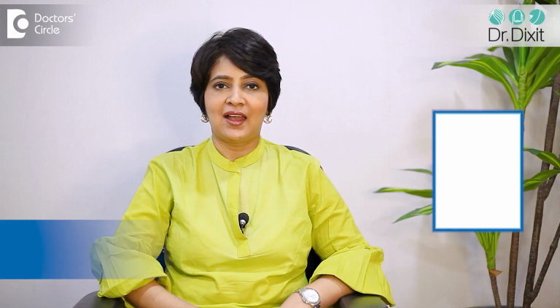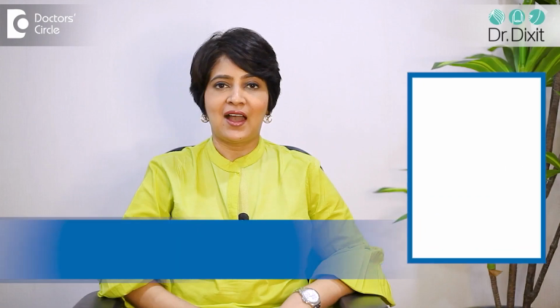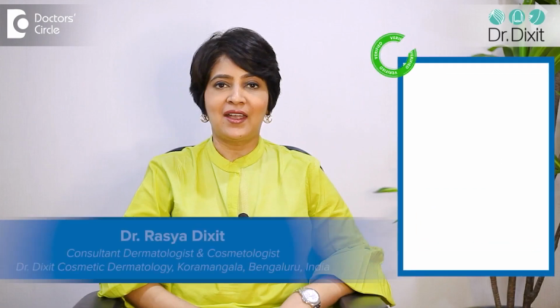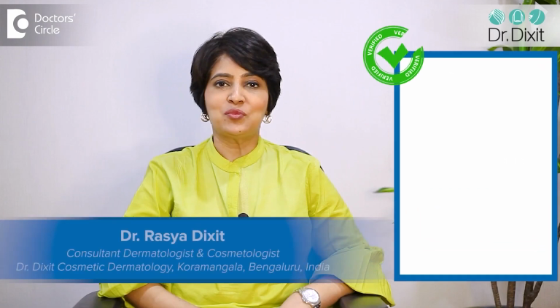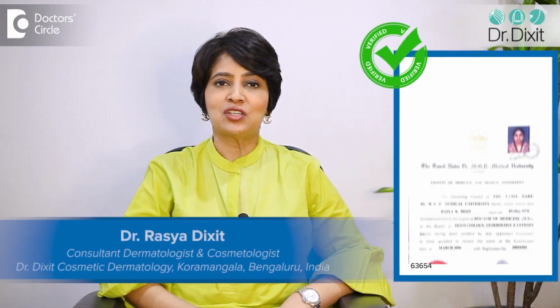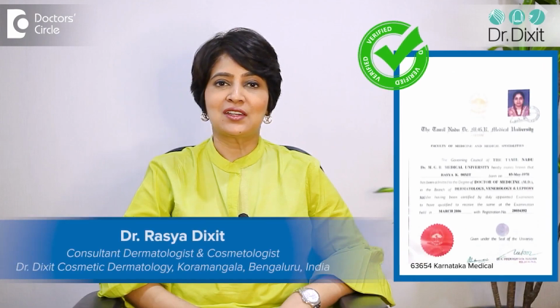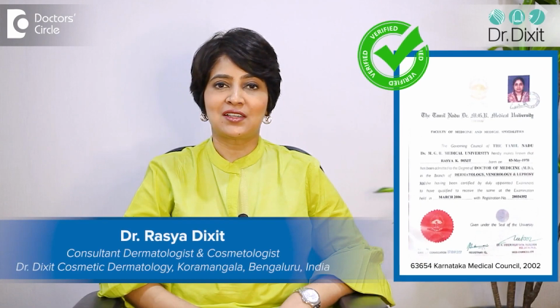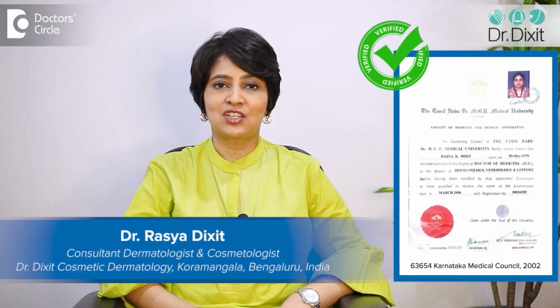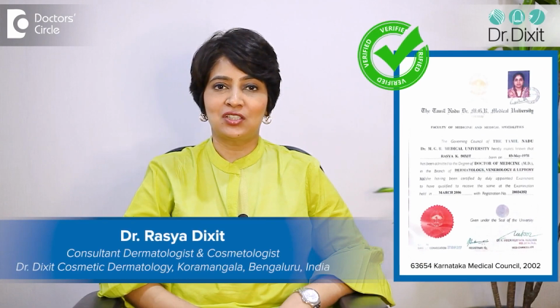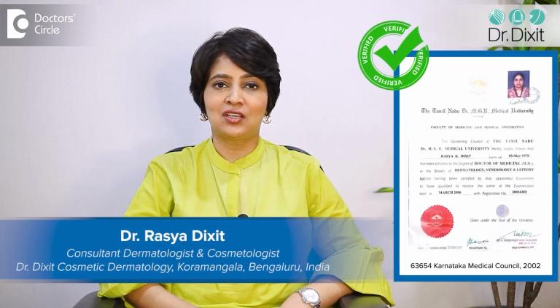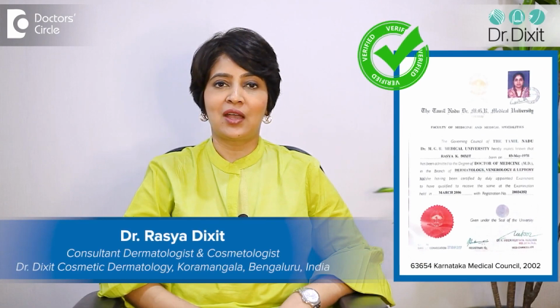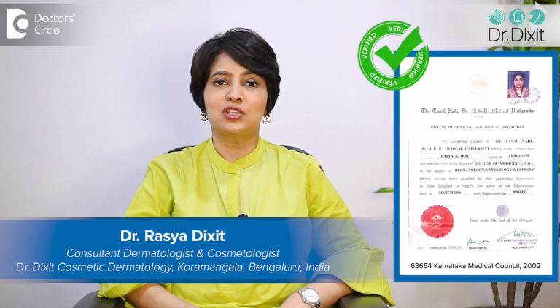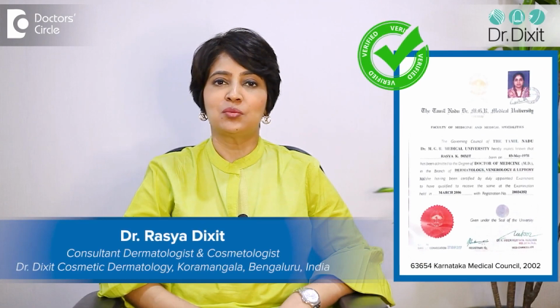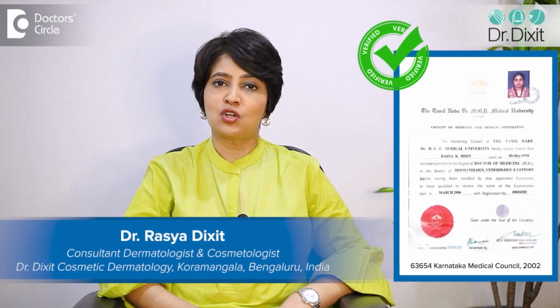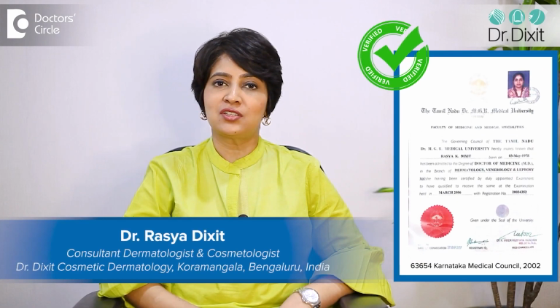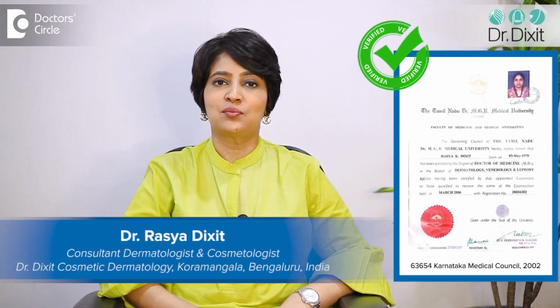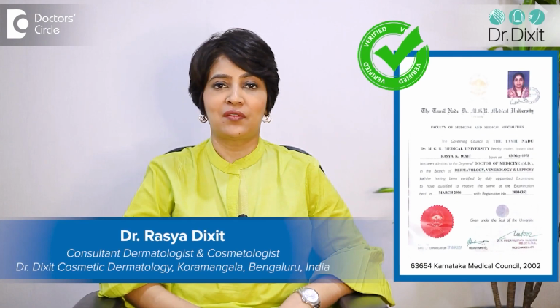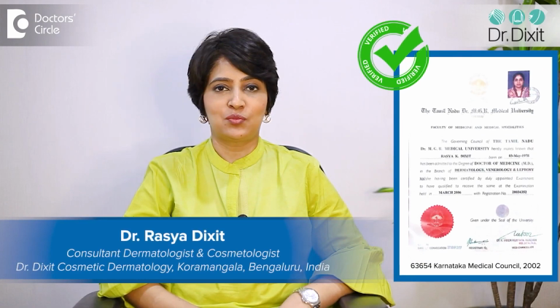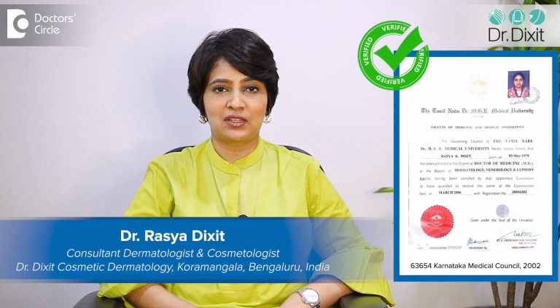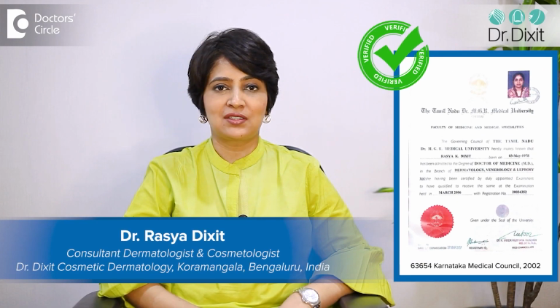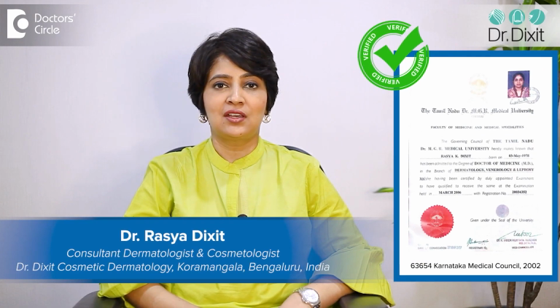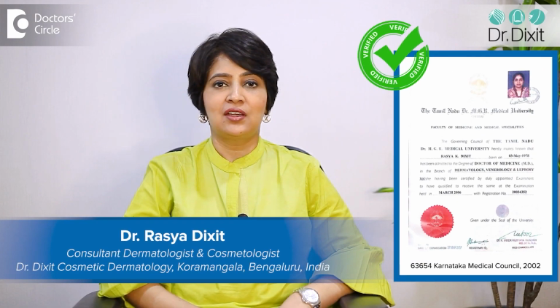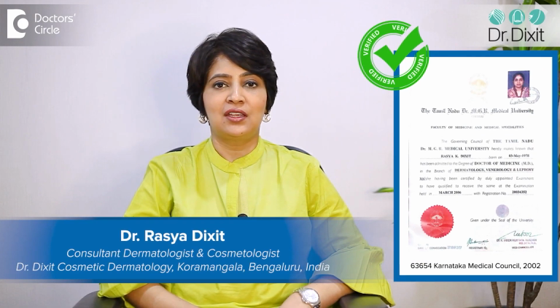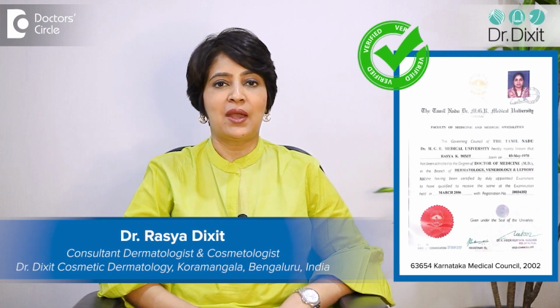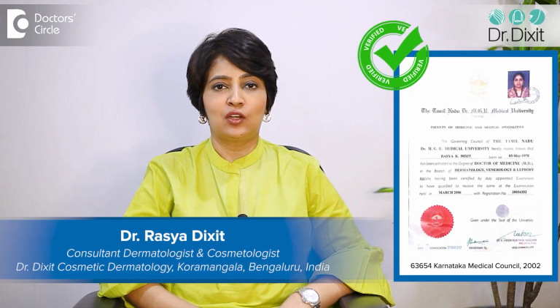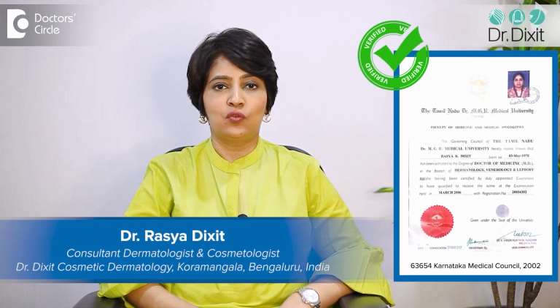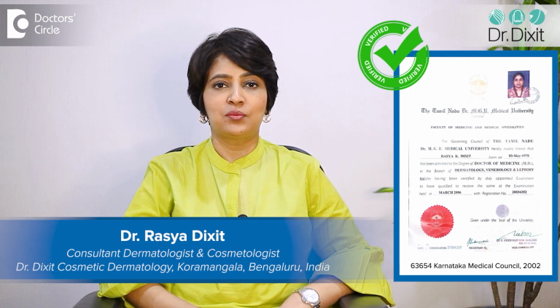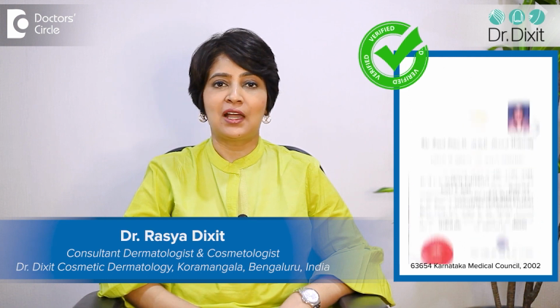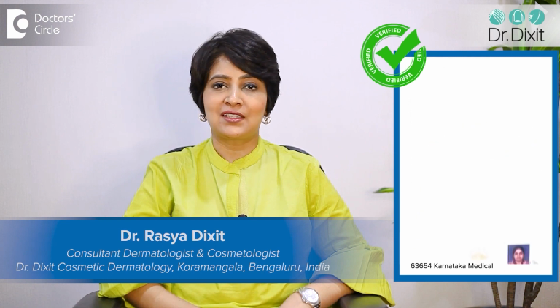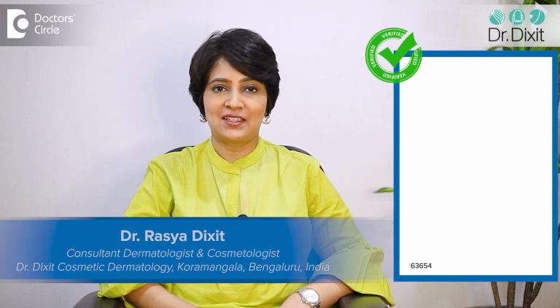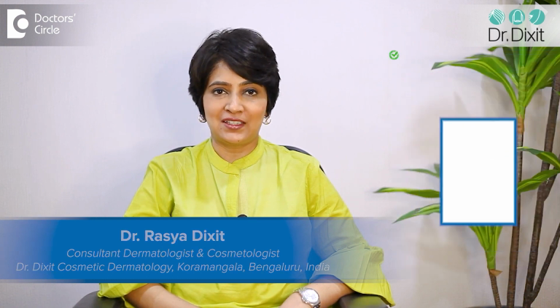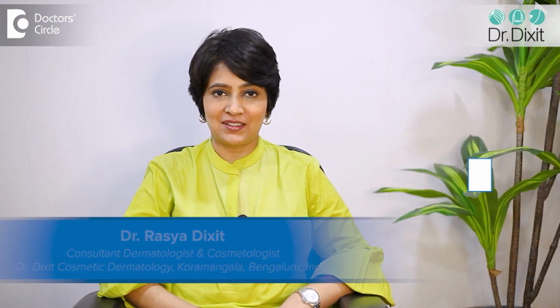Hi, I'm Dr. Rasya Dixit. I'm a dermatologist in private practice in Bangalore from the last 18 years.